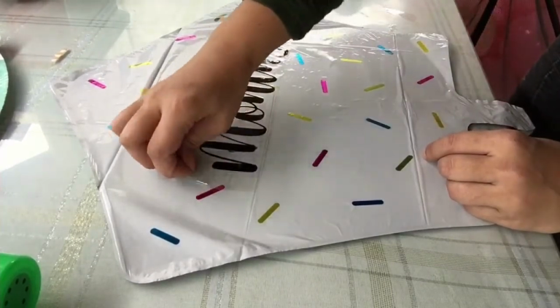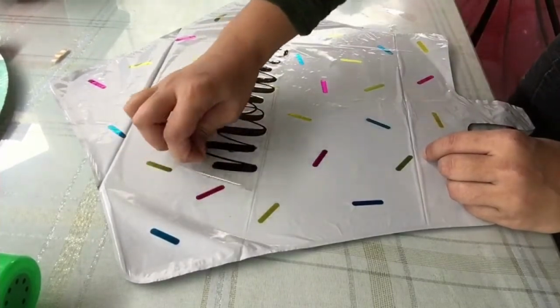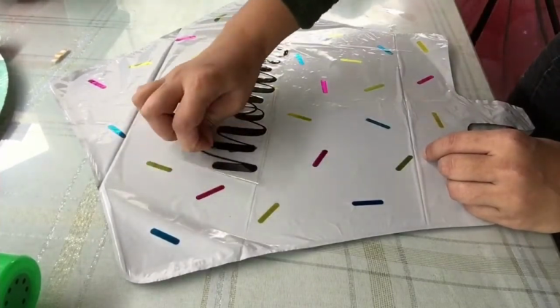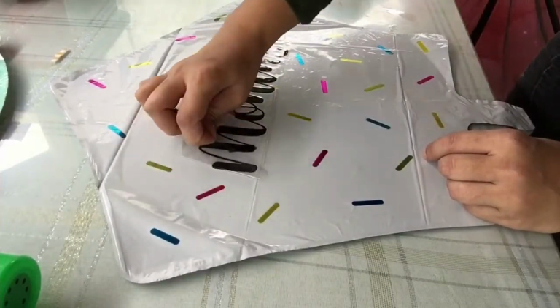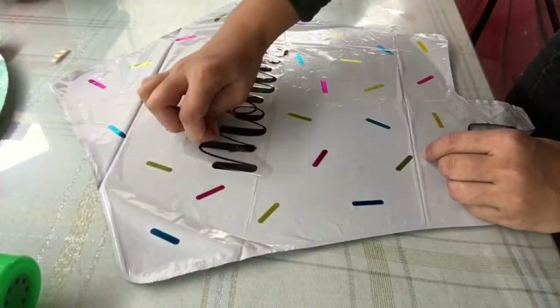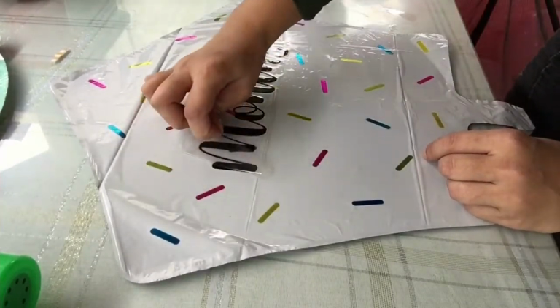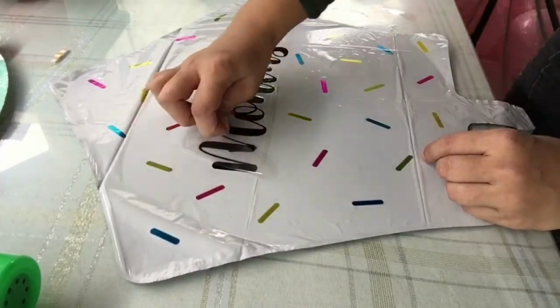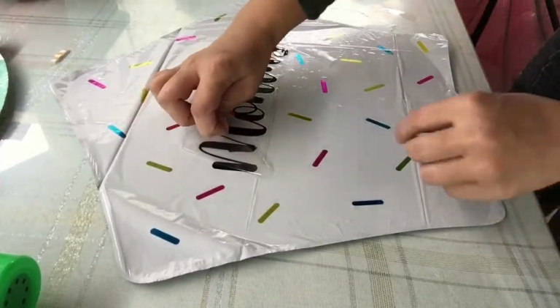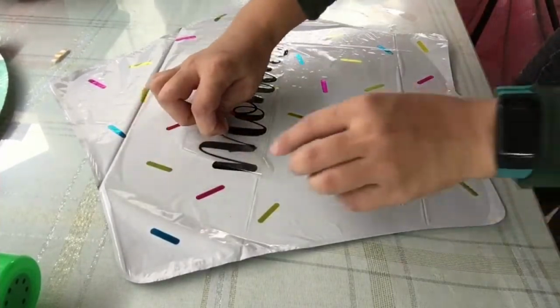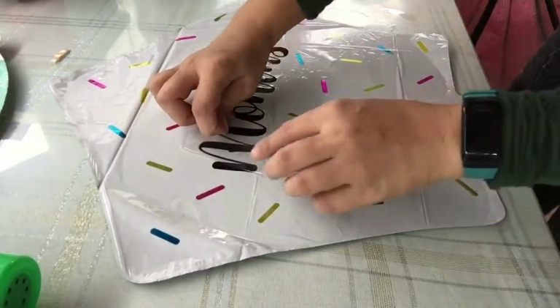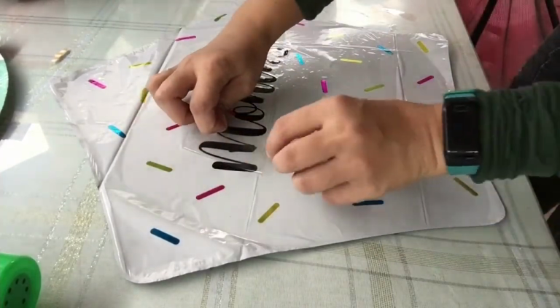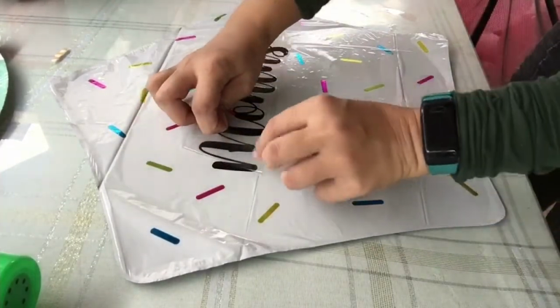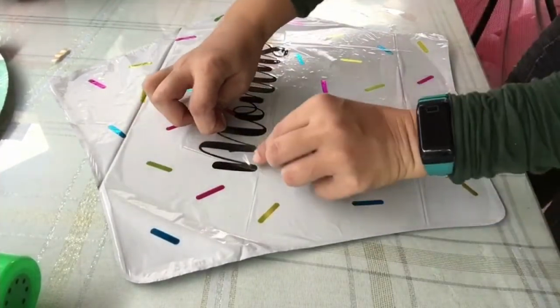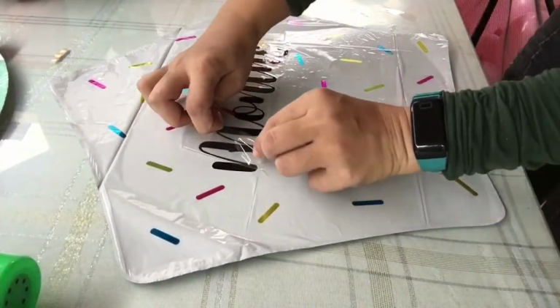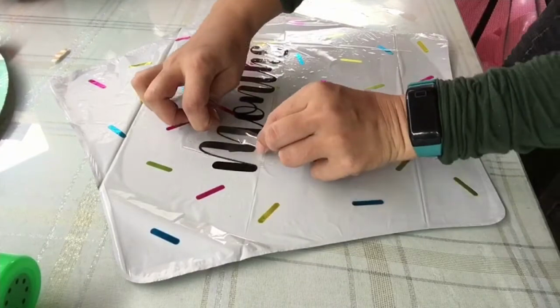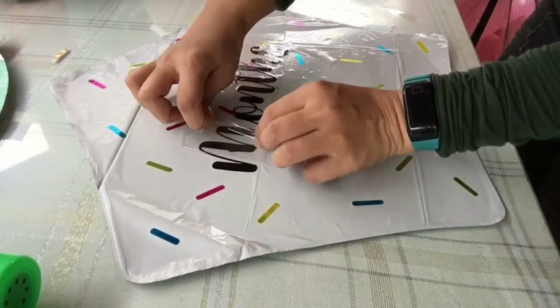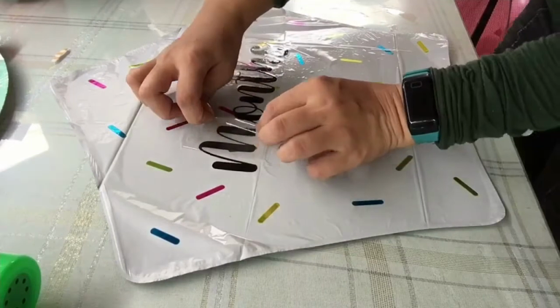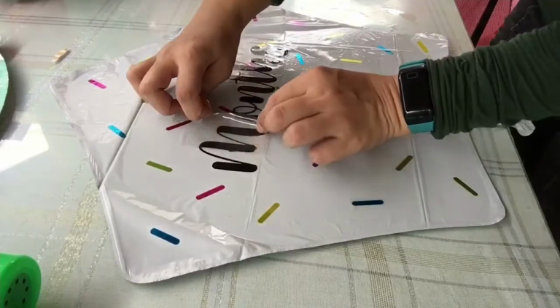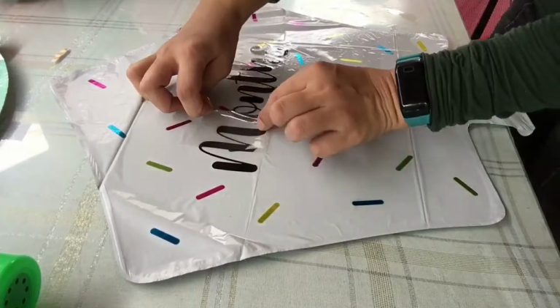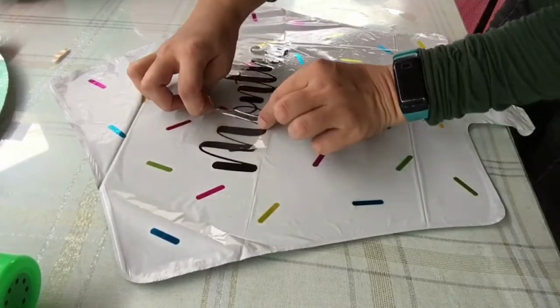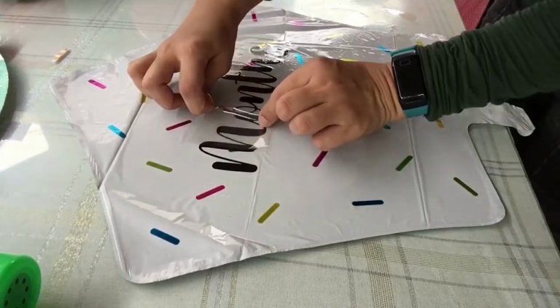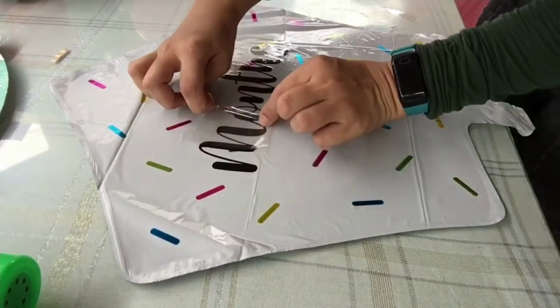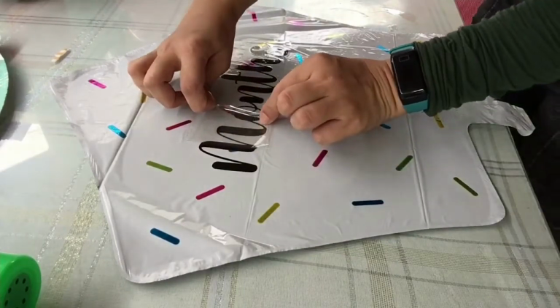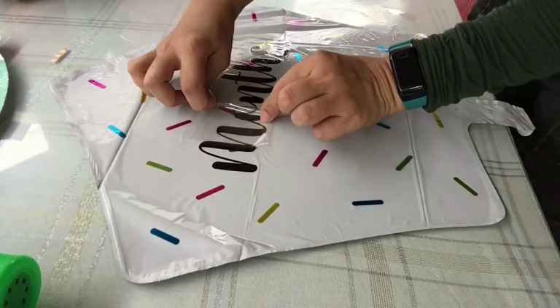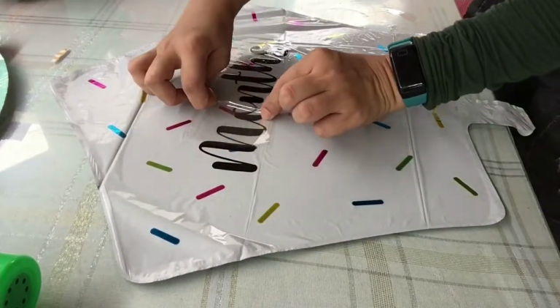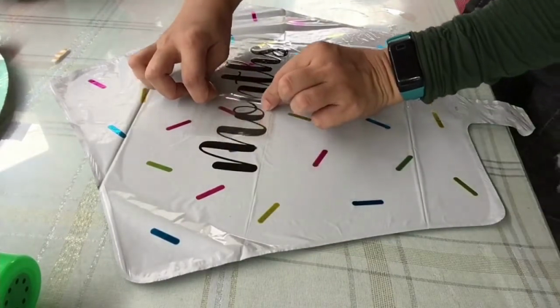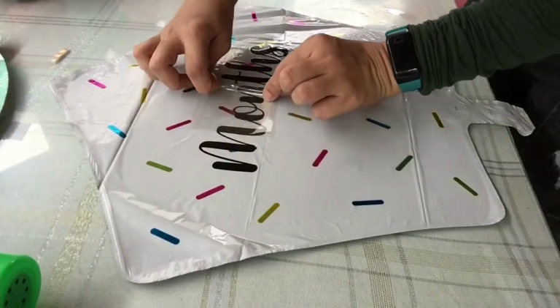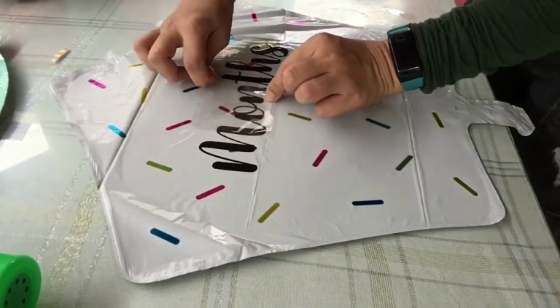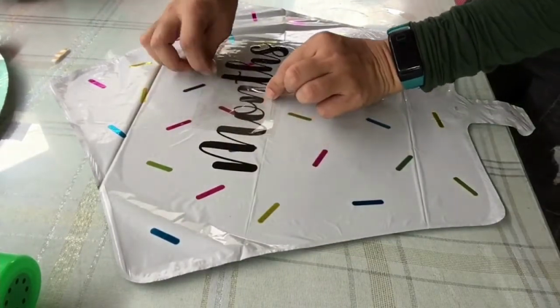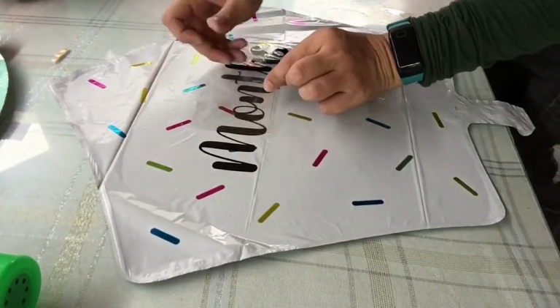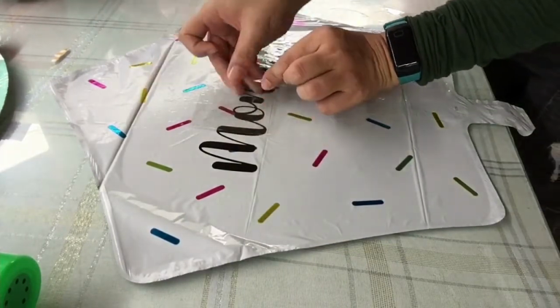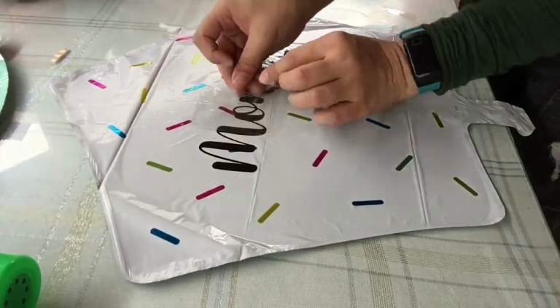Slowly pull on the transfer tape, leaving the vinyl on the foil balloon.